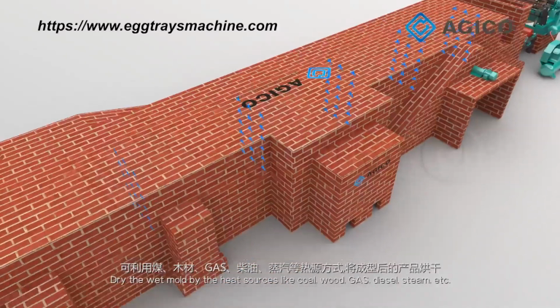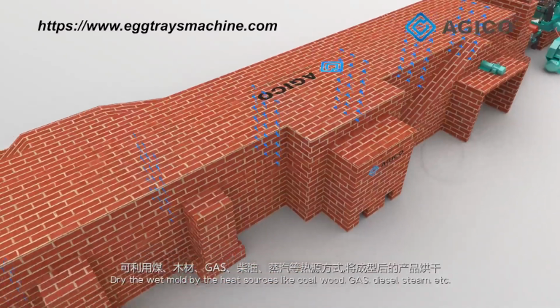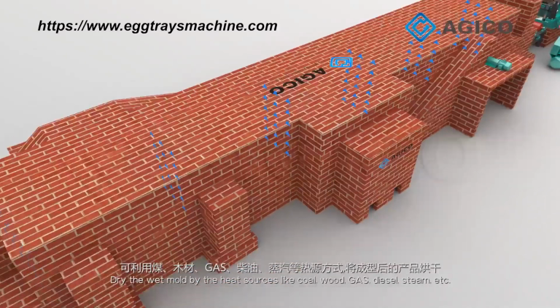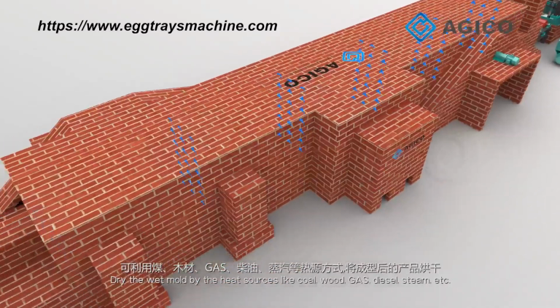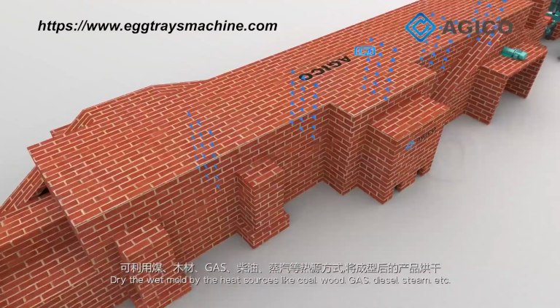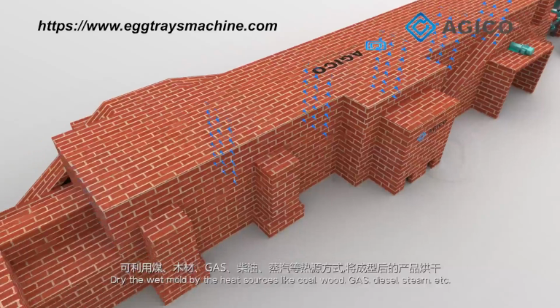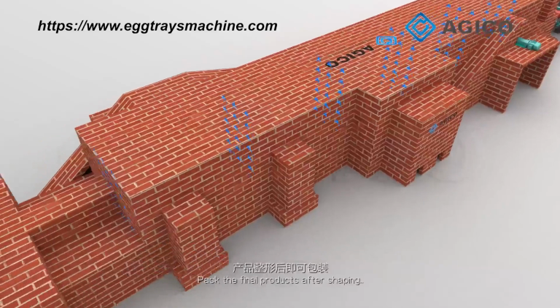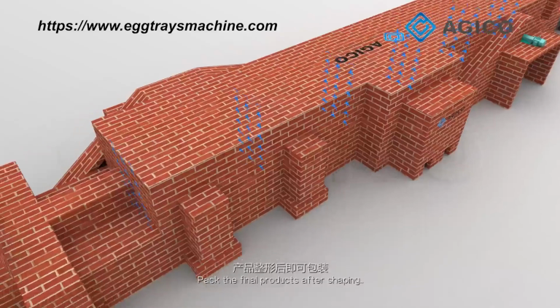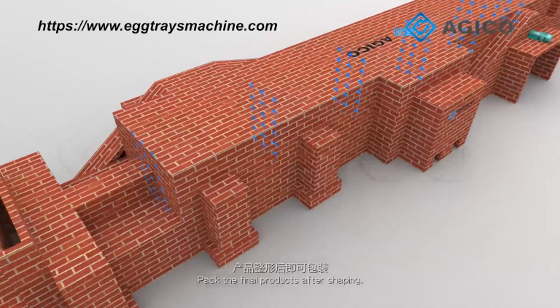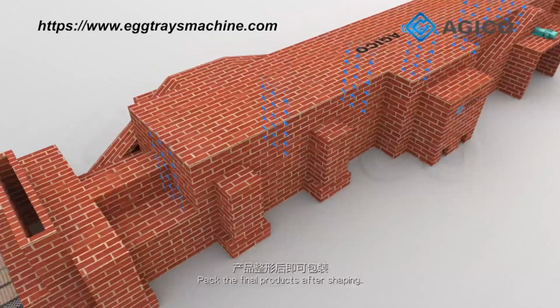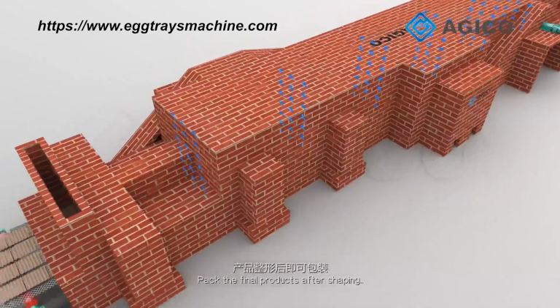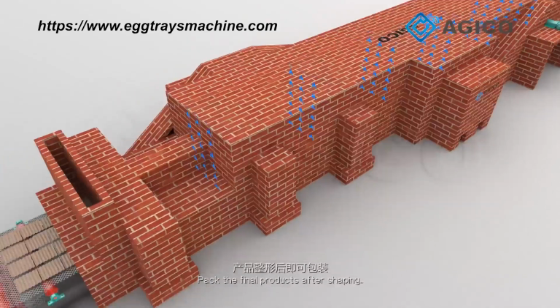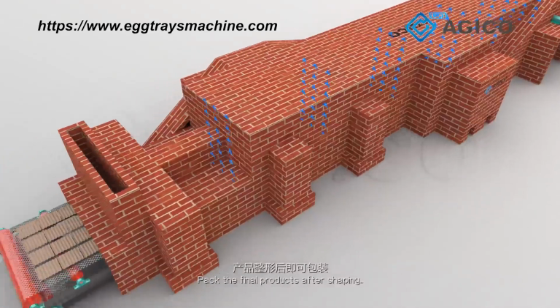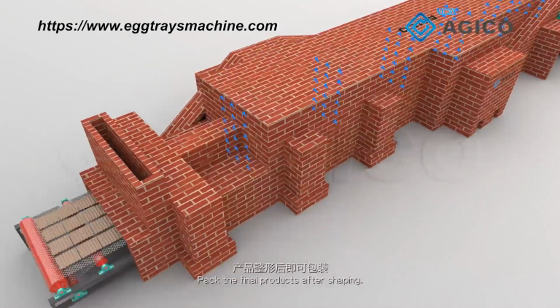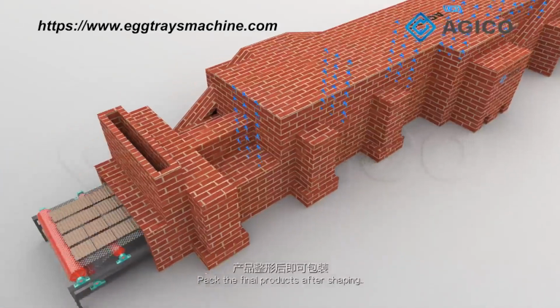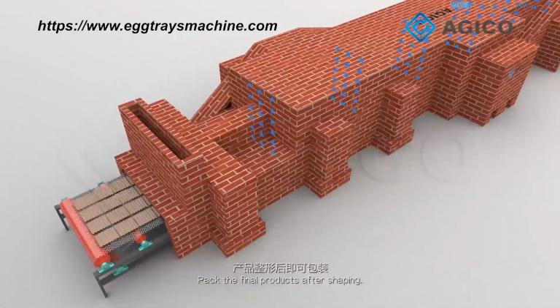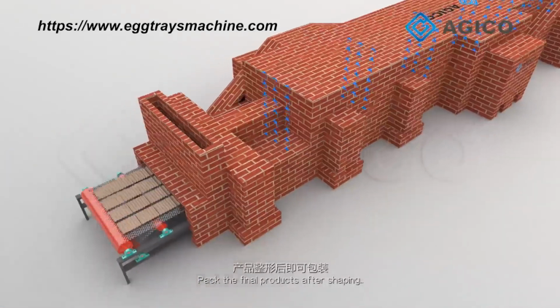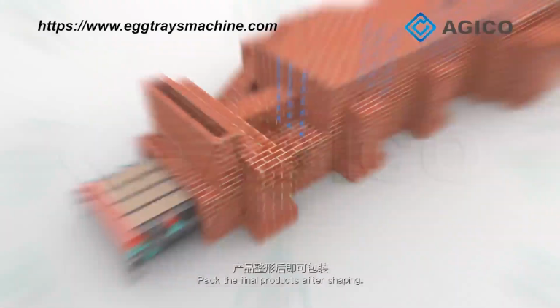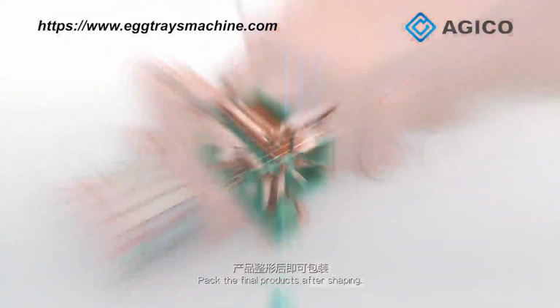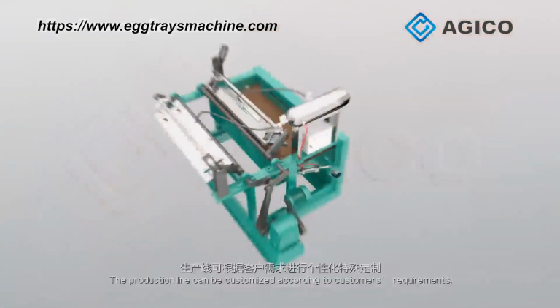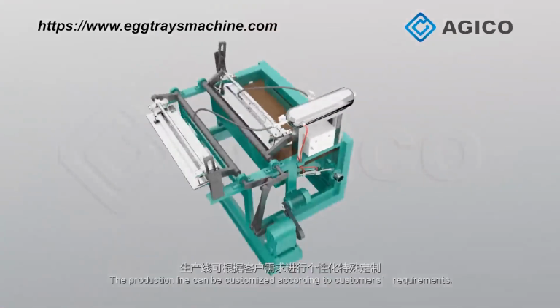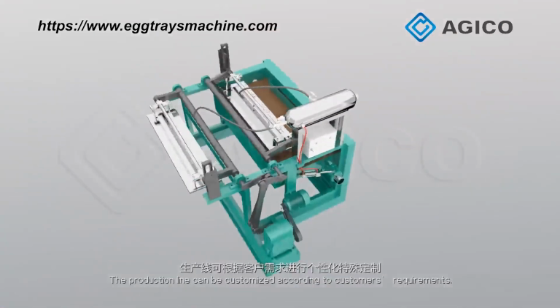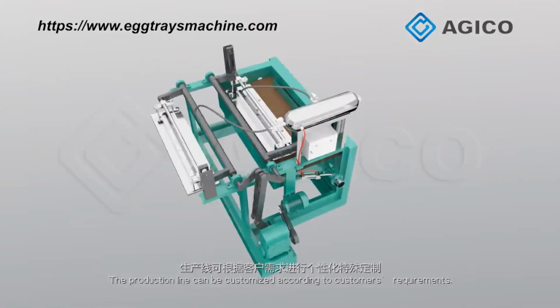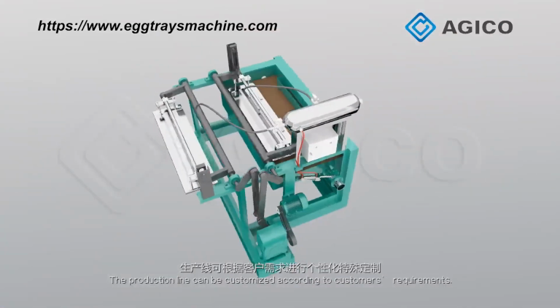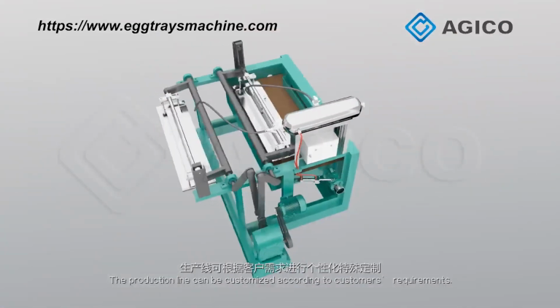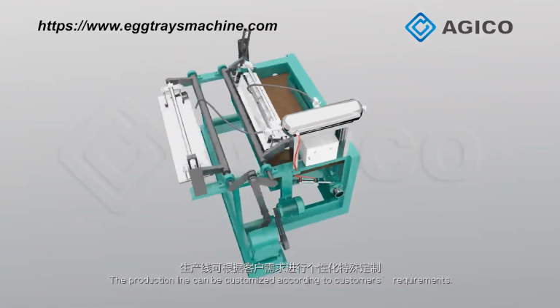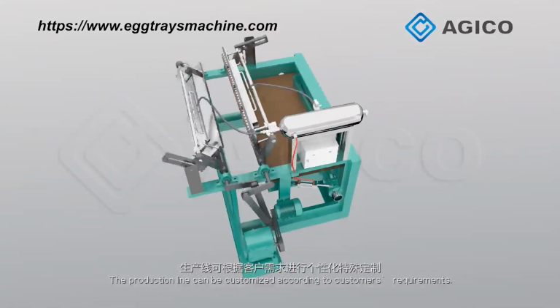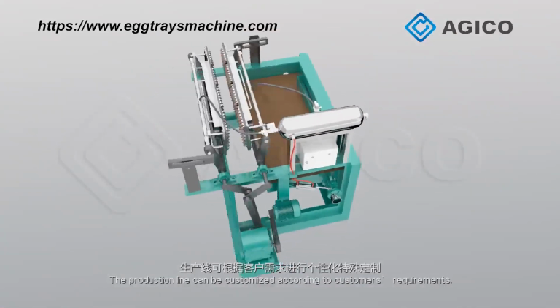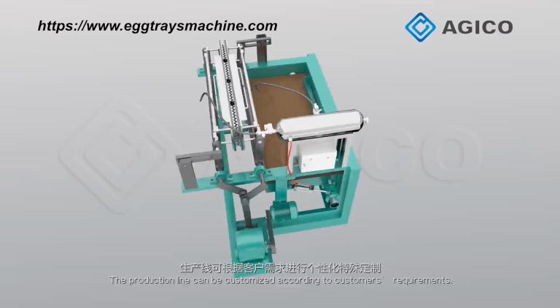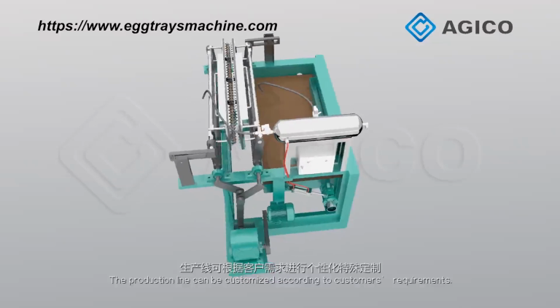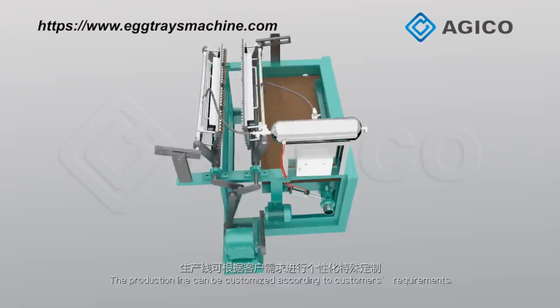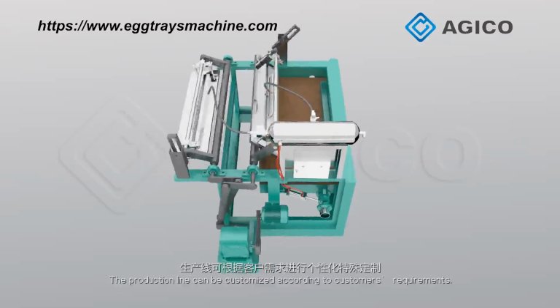Pack the final products after shaping. The production line can be customized according to customers' requirements.